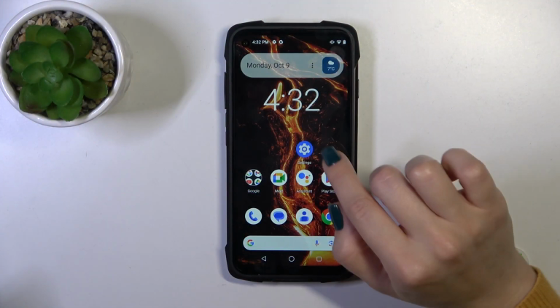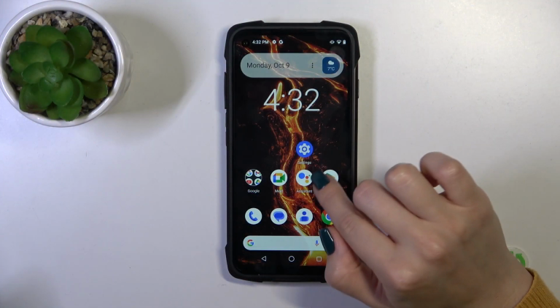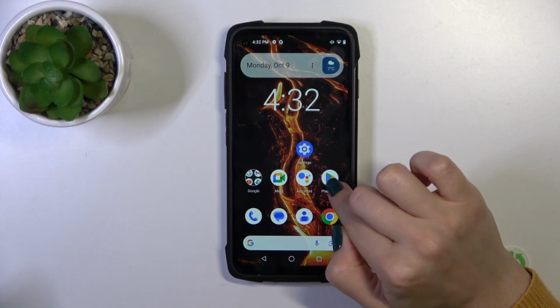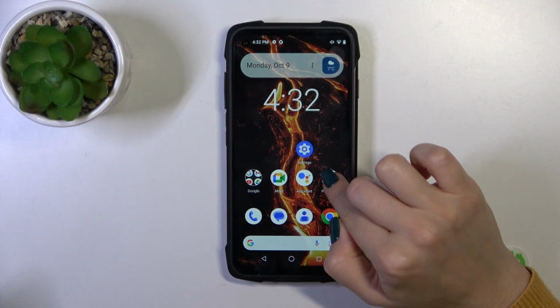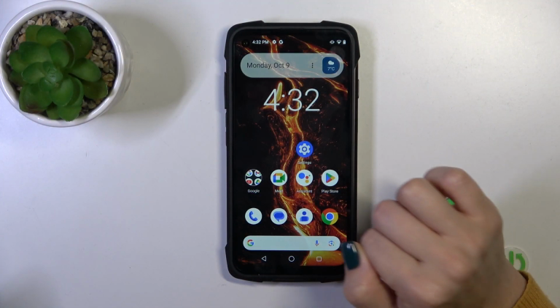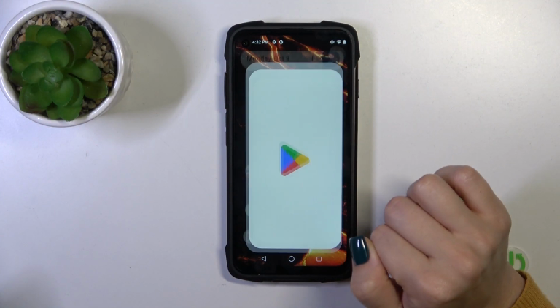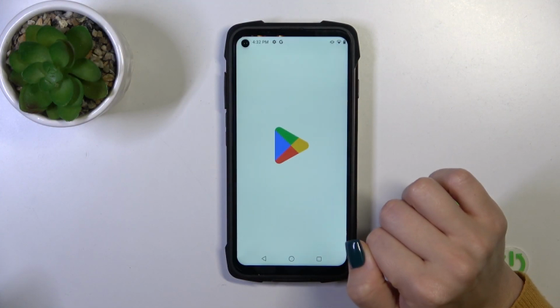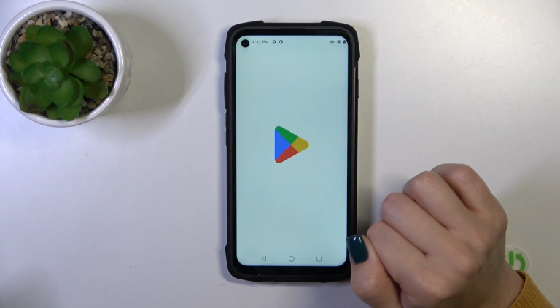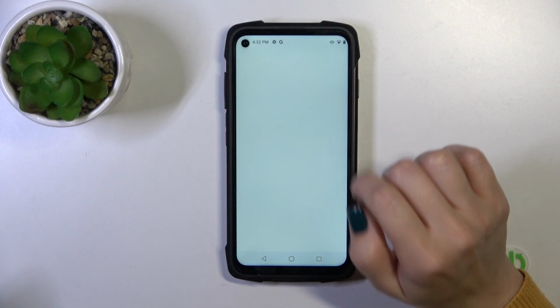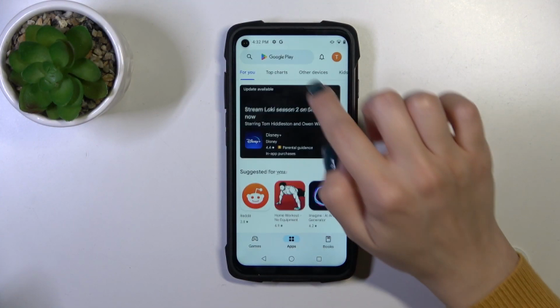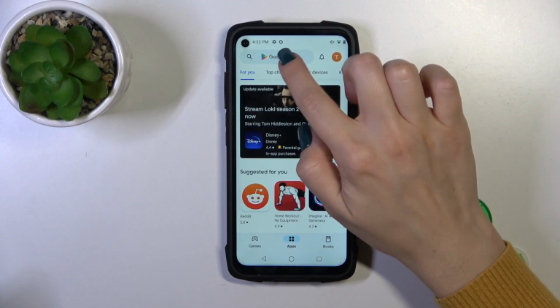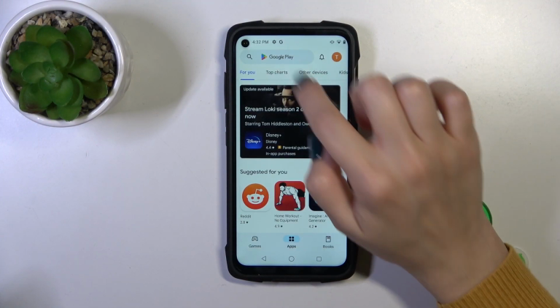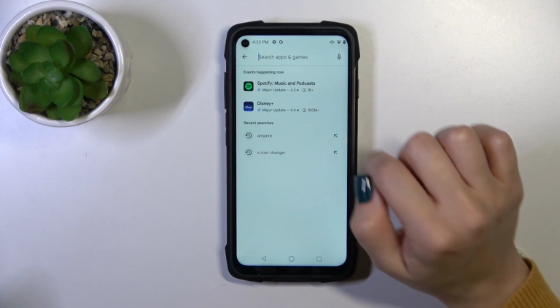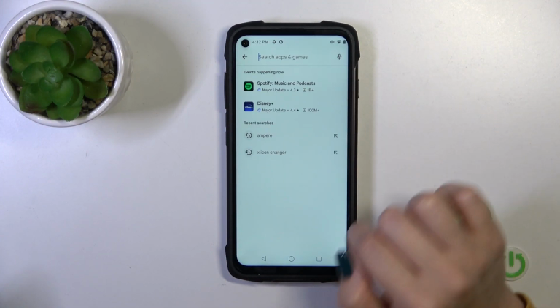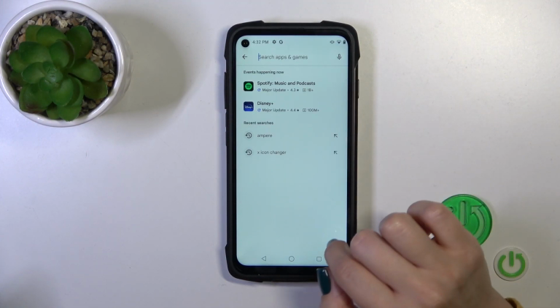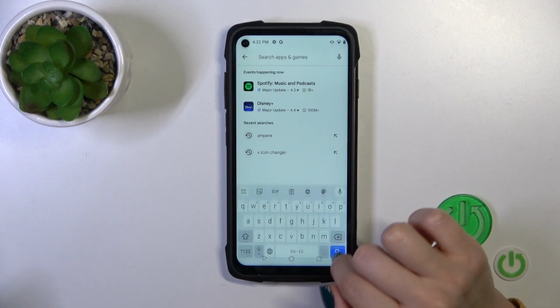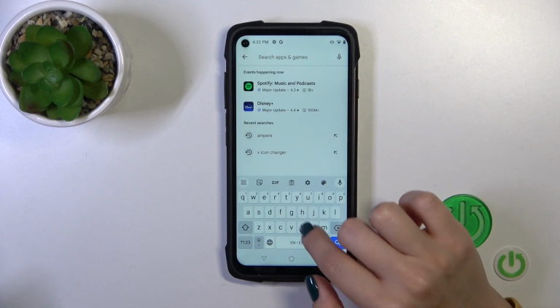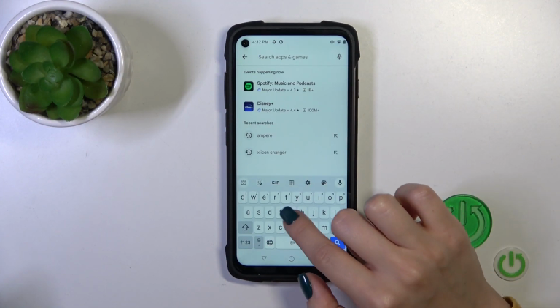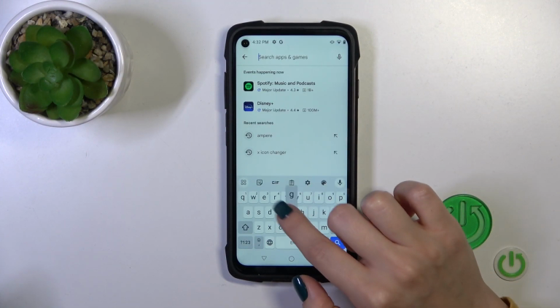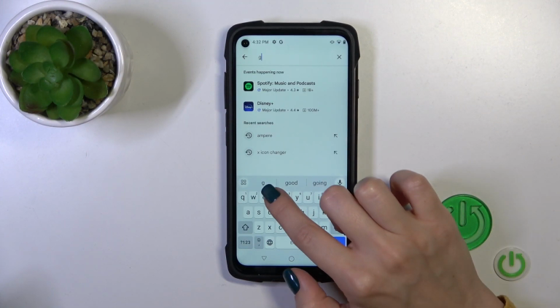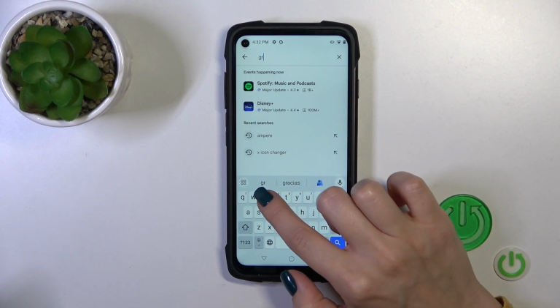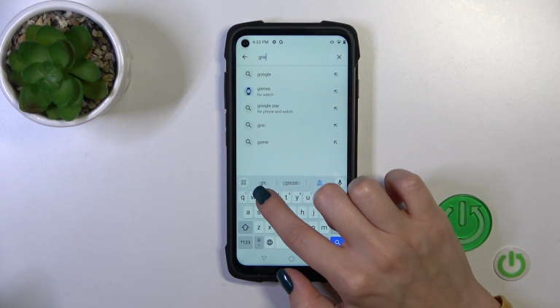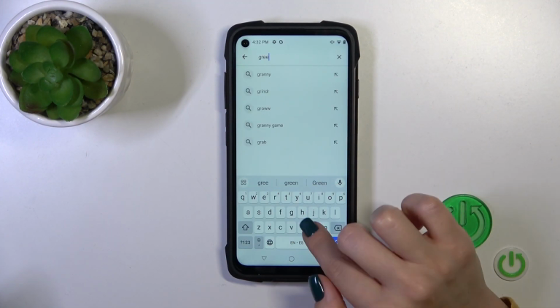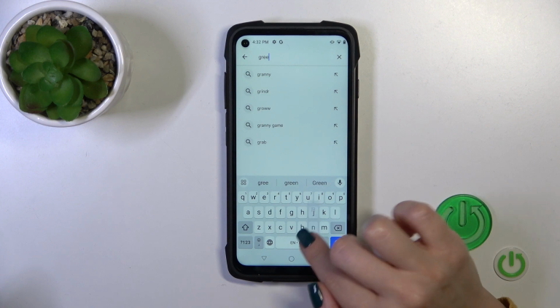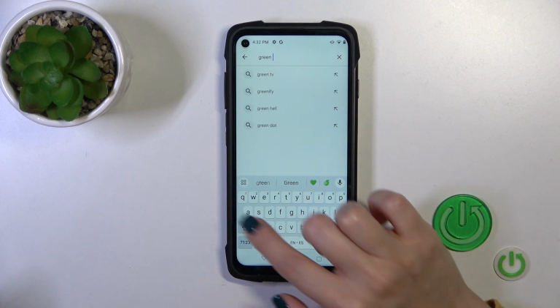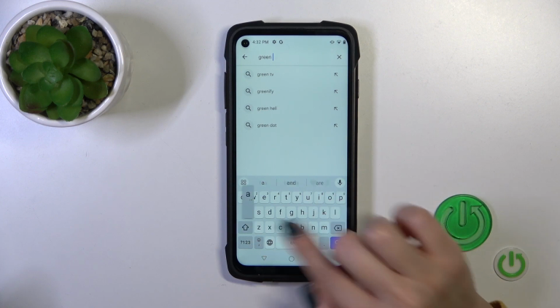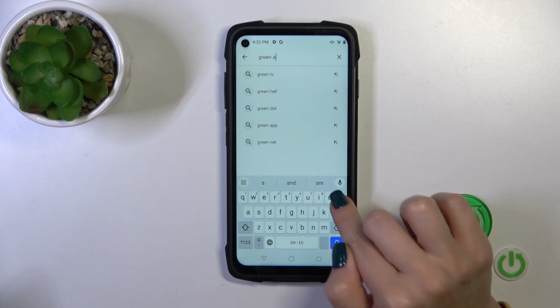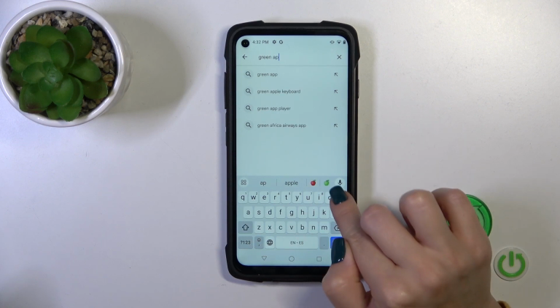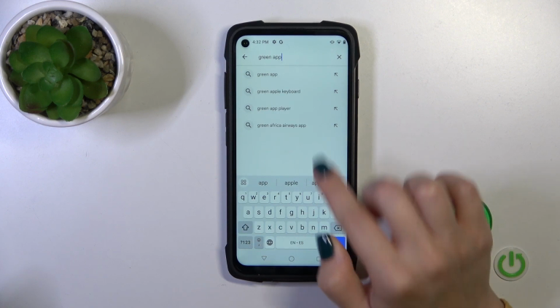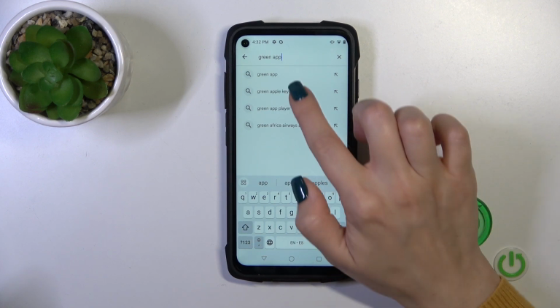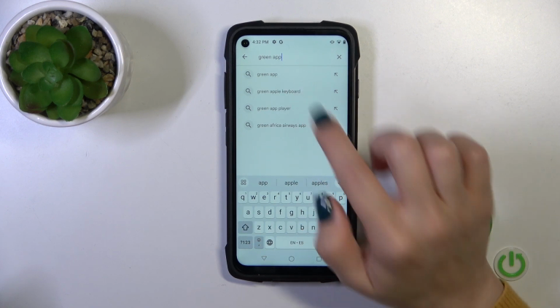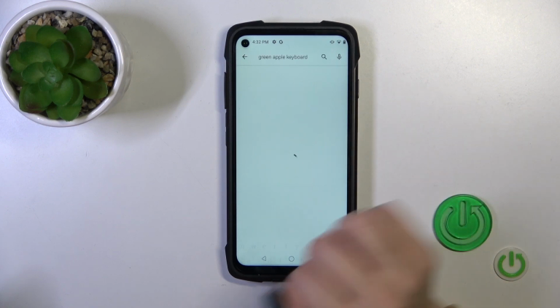First you should open the Play Store app and in the search bar you should enter the green Apple keyboard.